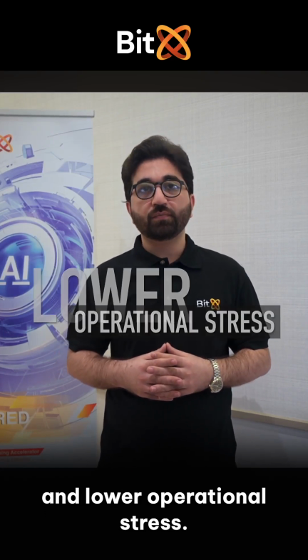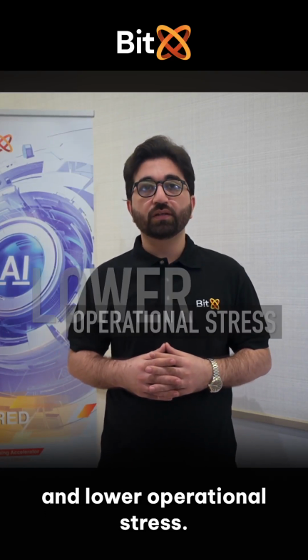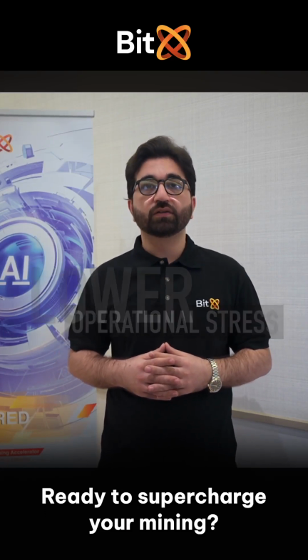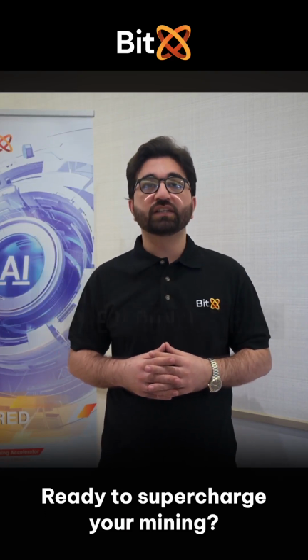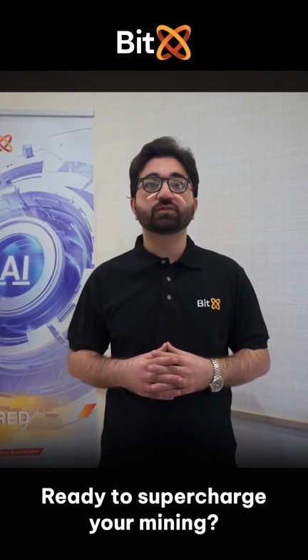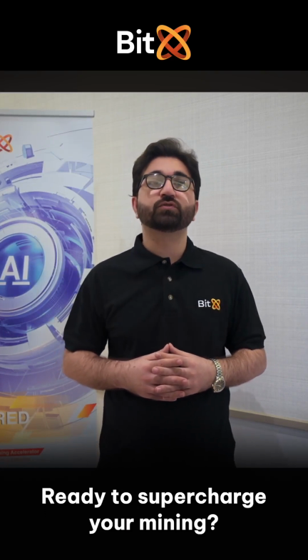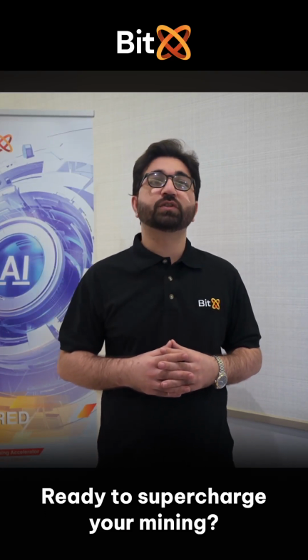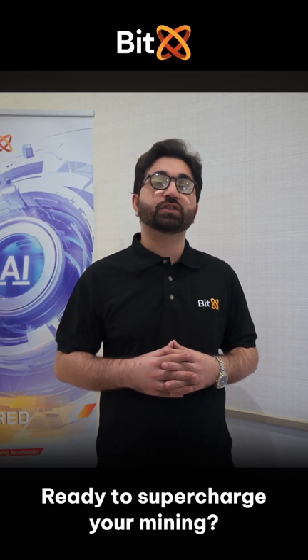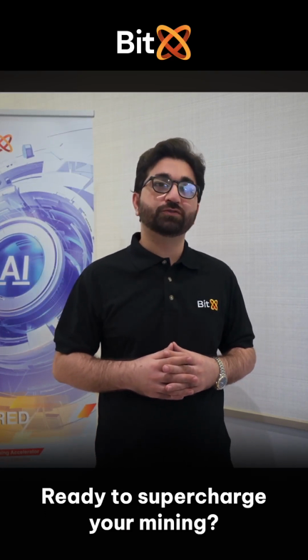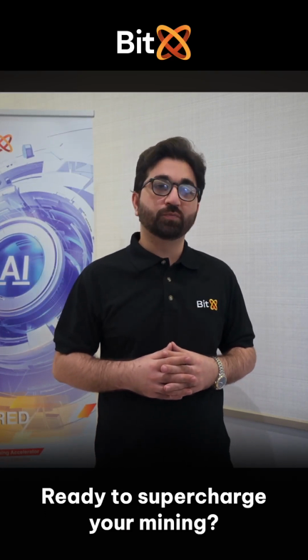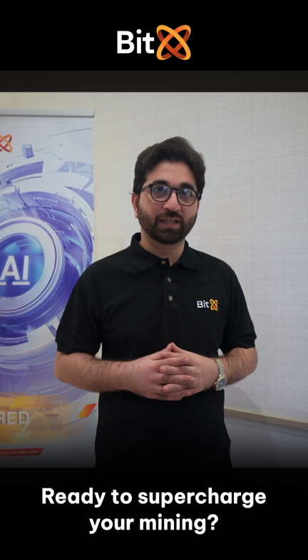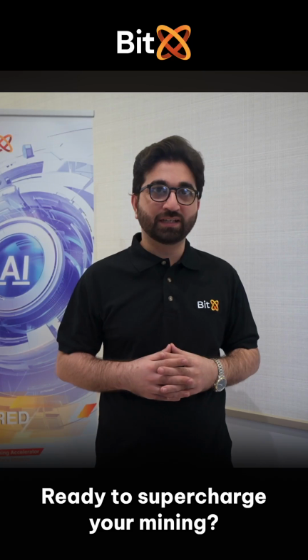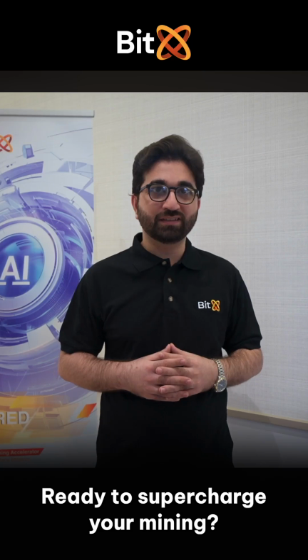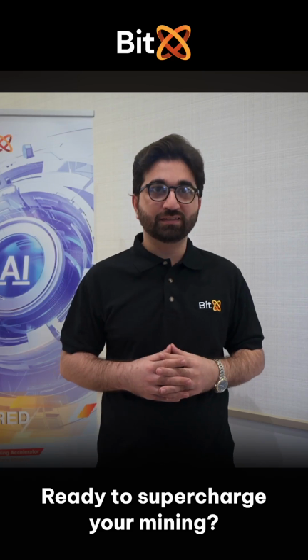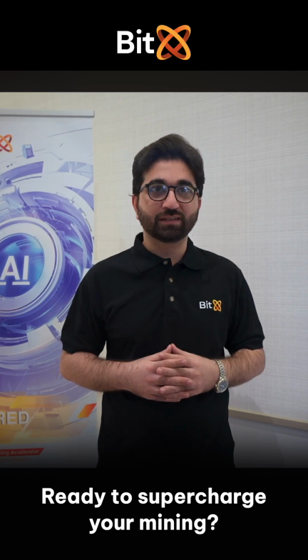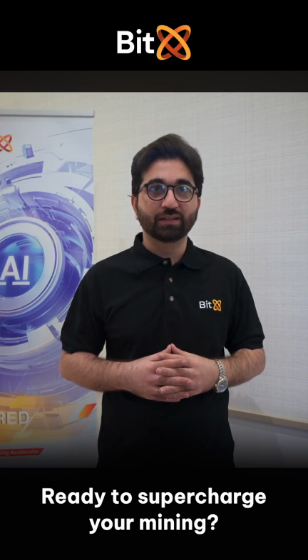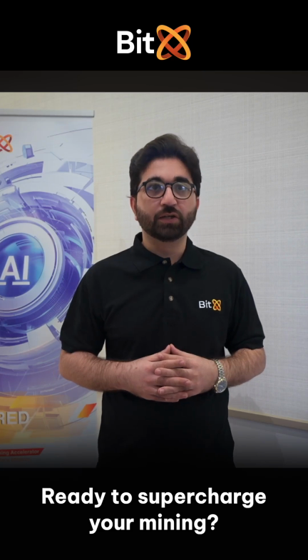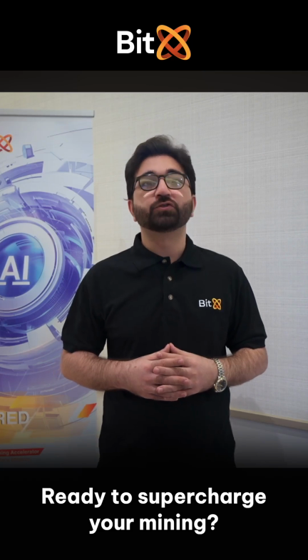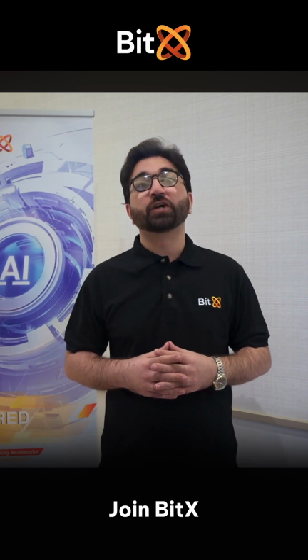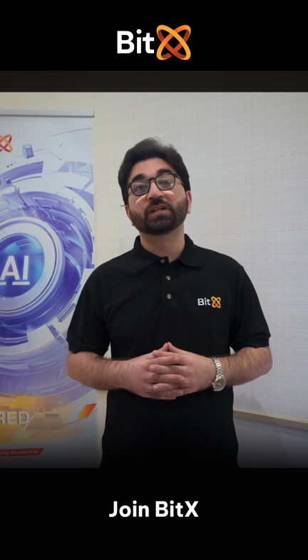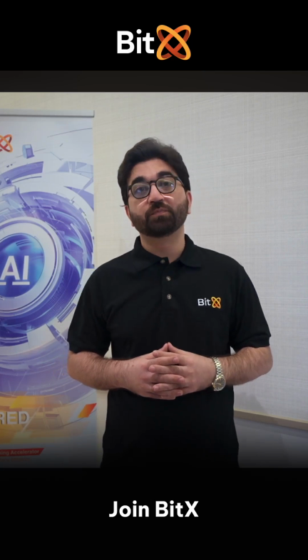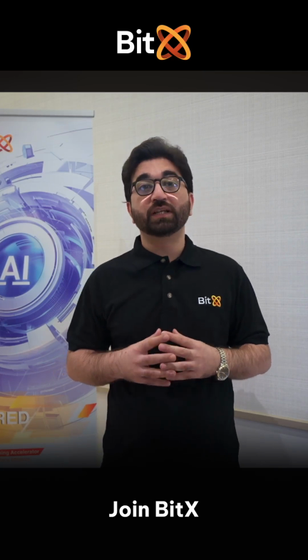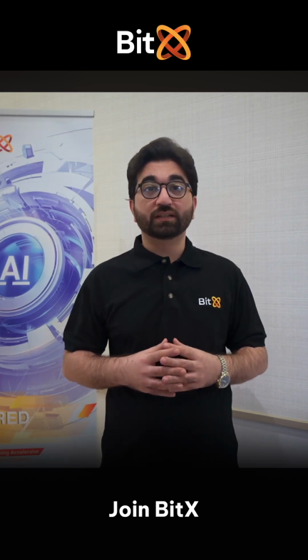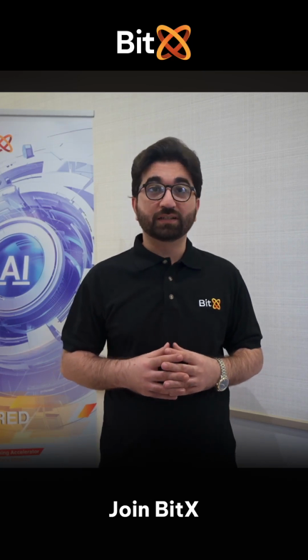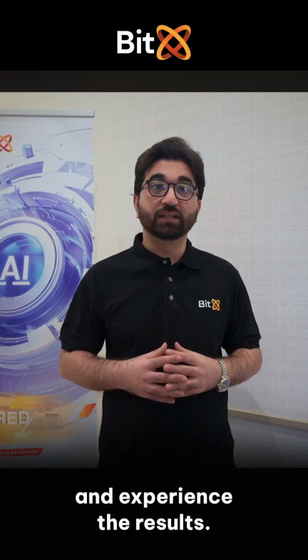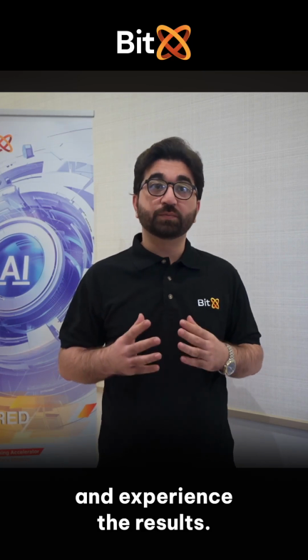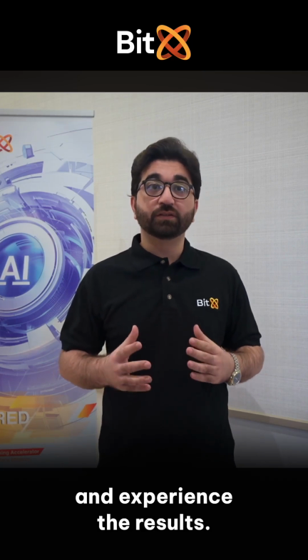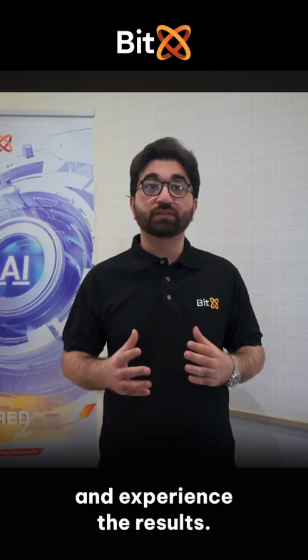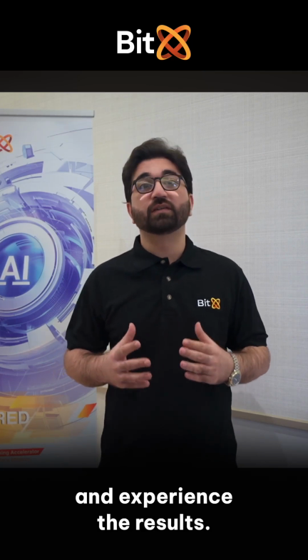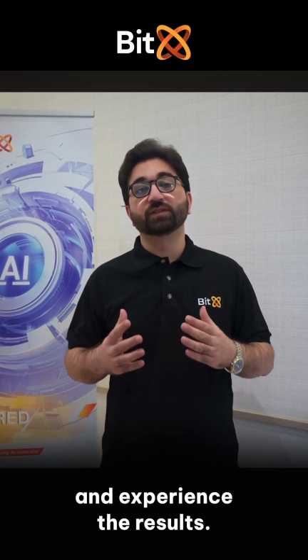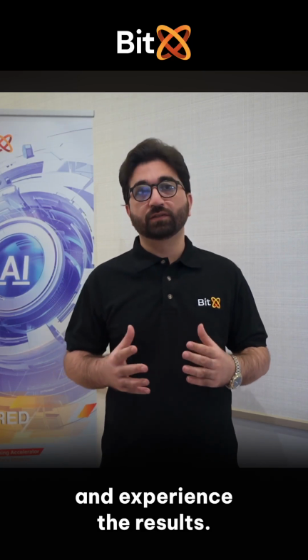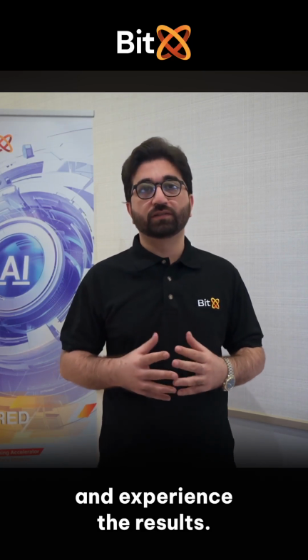Ready to supercharge your mining? Join Bidex and experience the results.